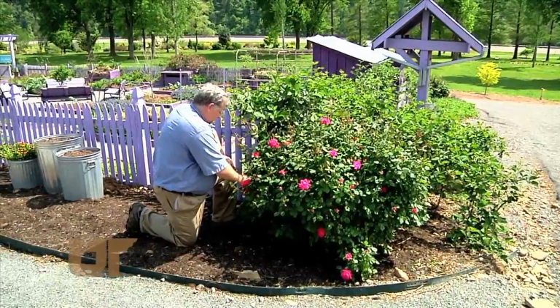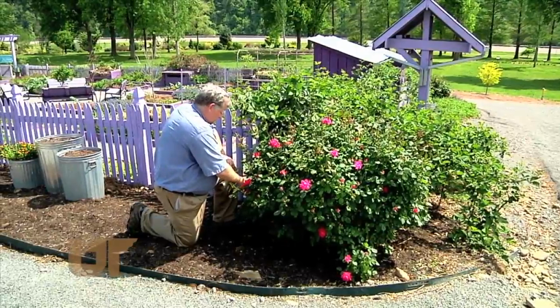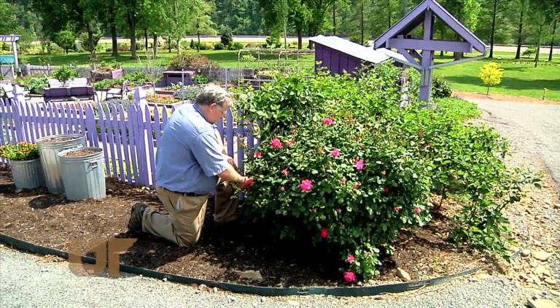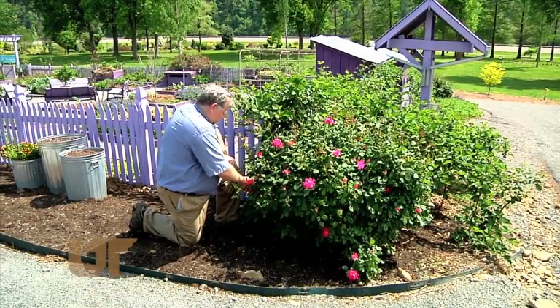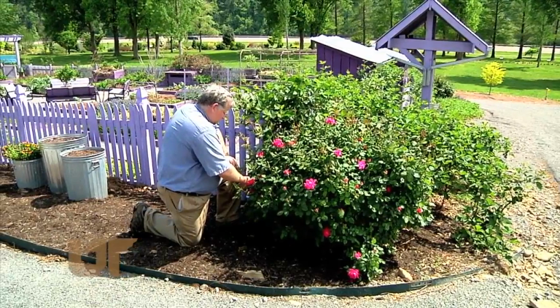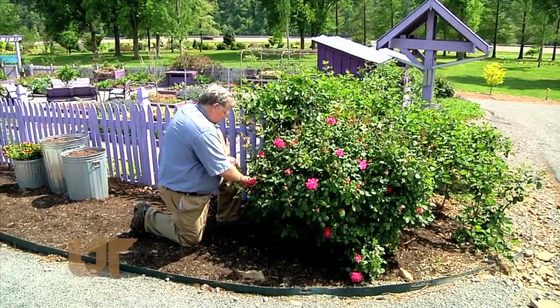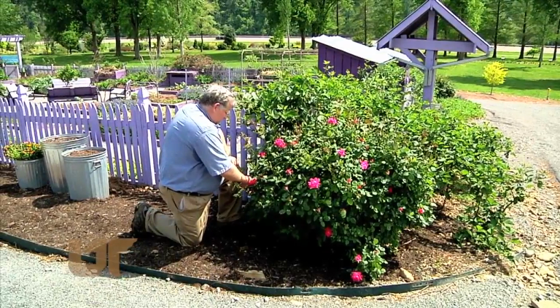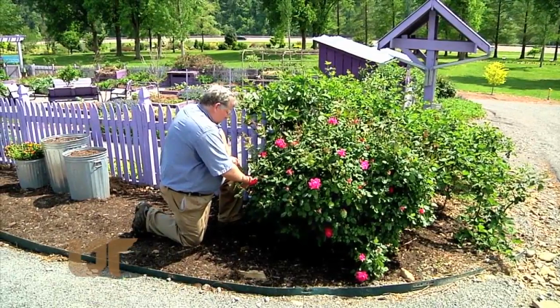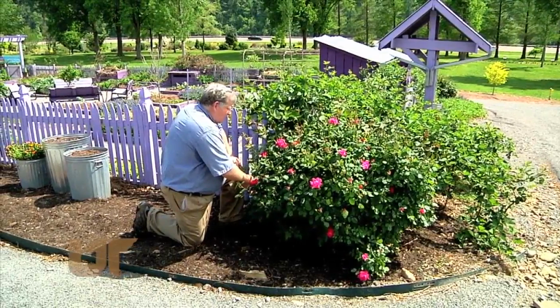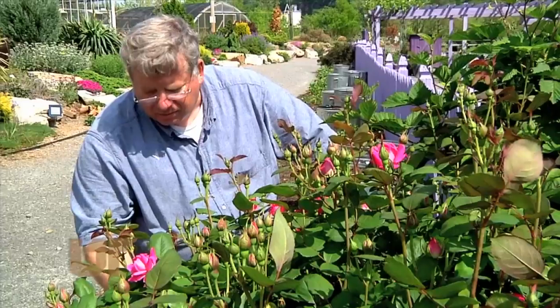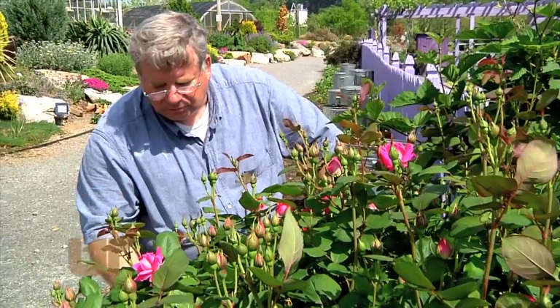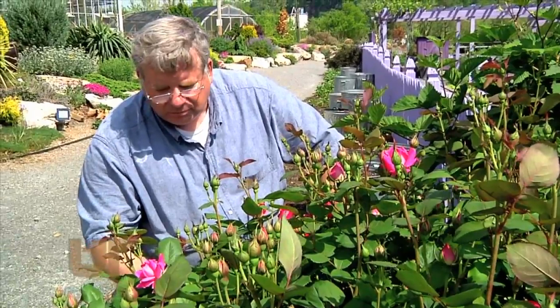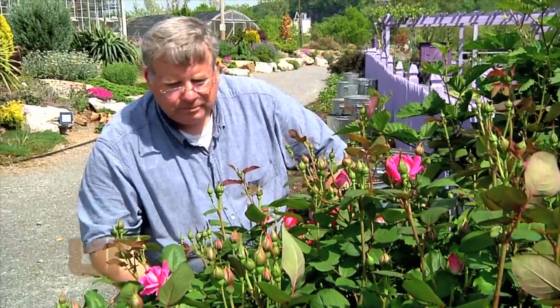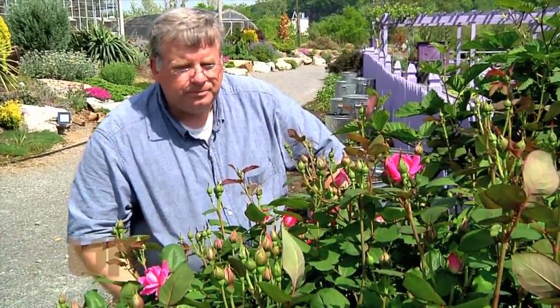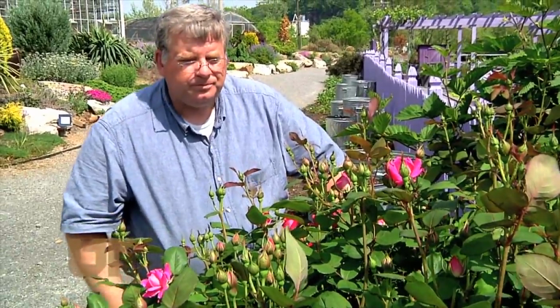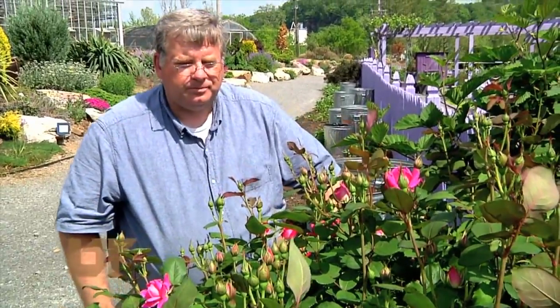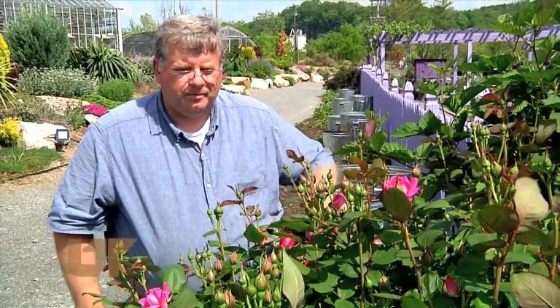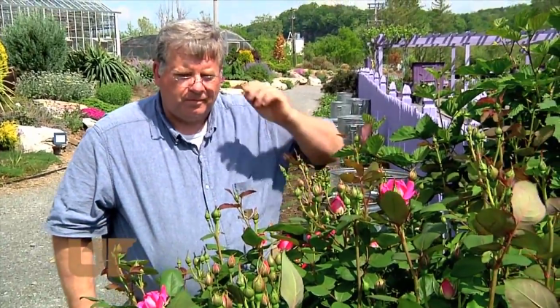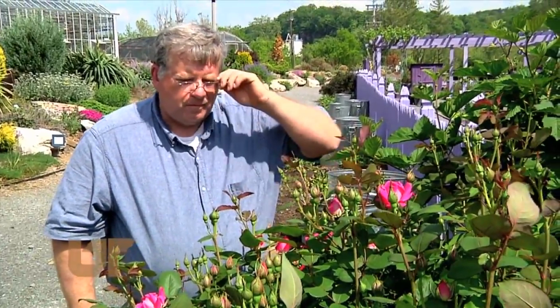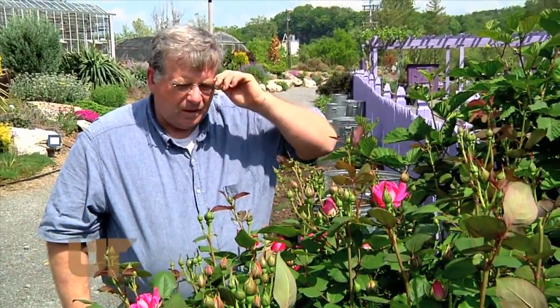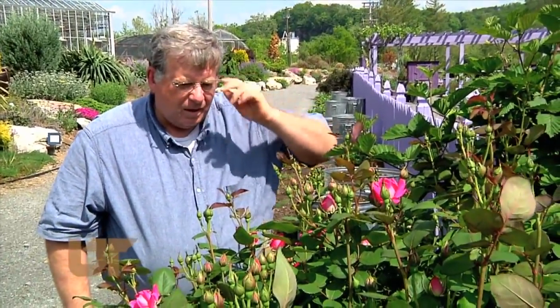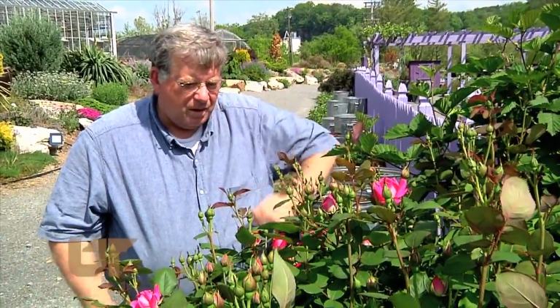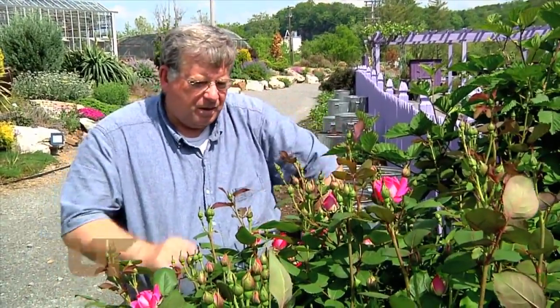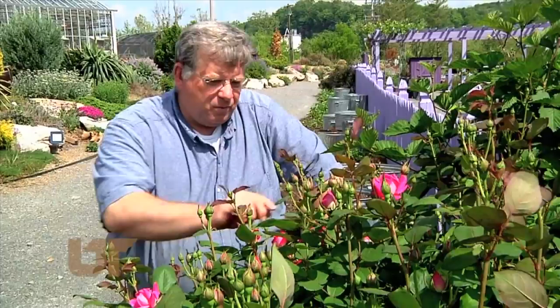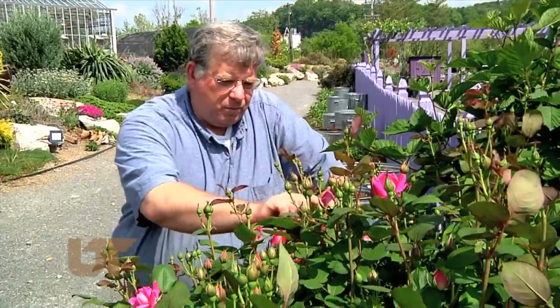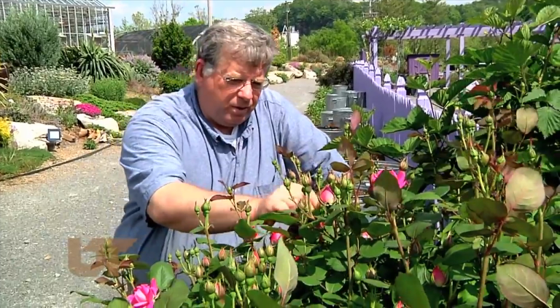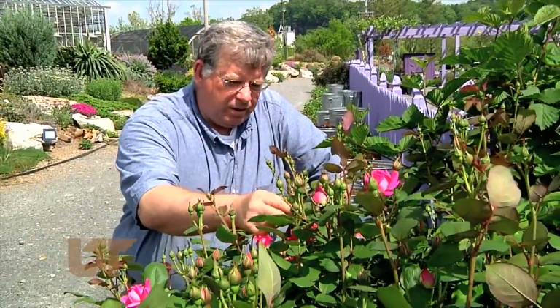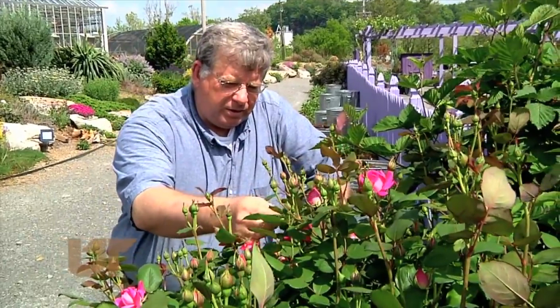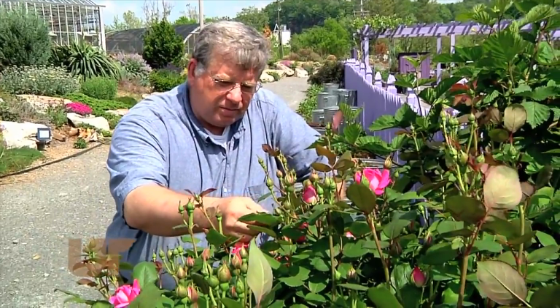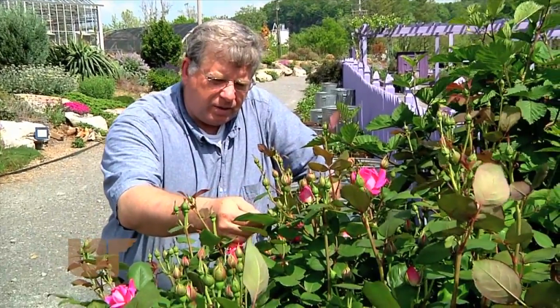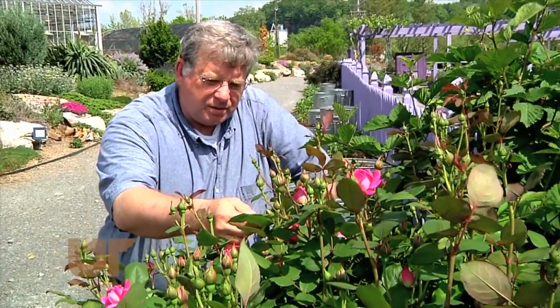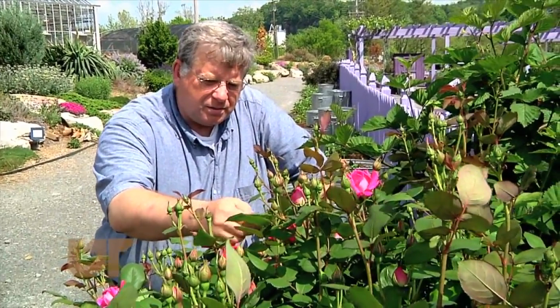Dr. Mark Windham of UT Ag Research doesn't just admire roses — he studies how to grow better ones.